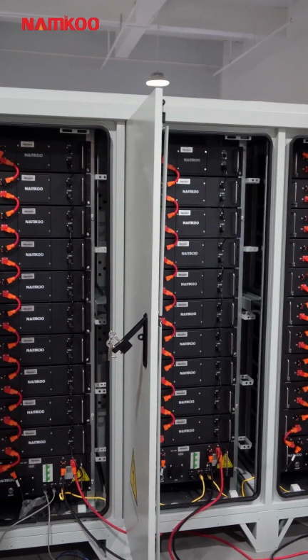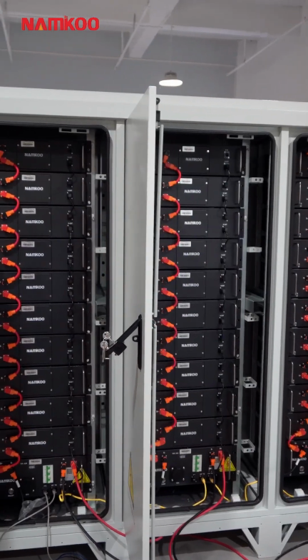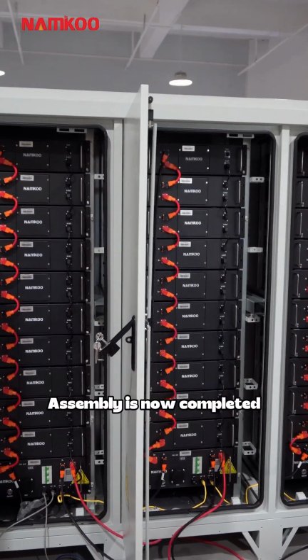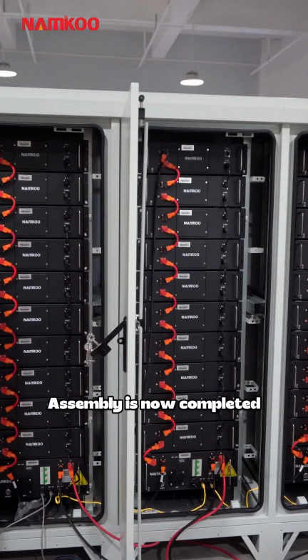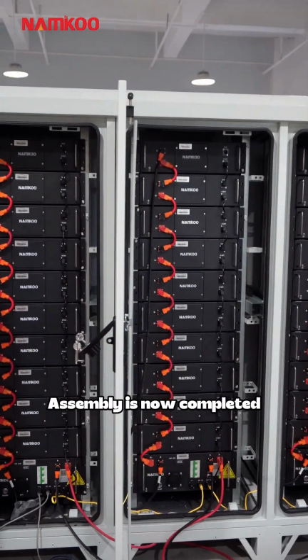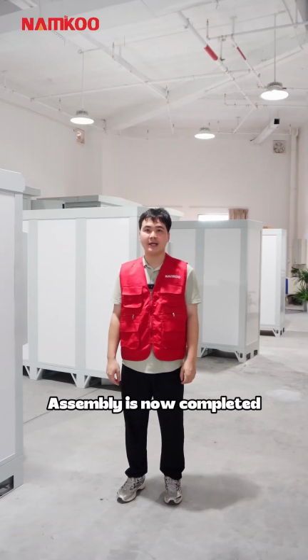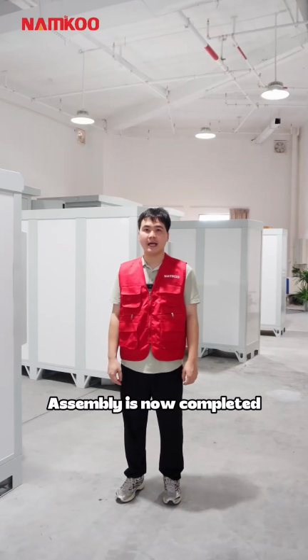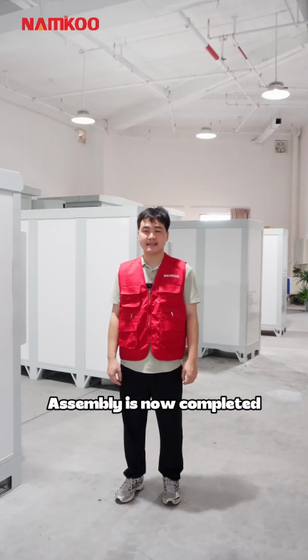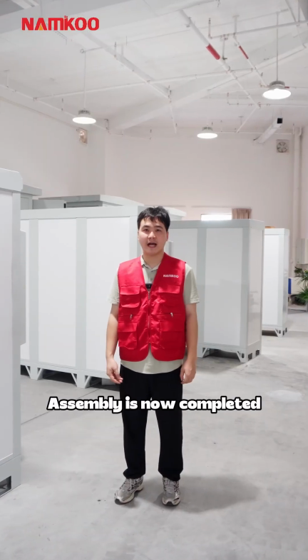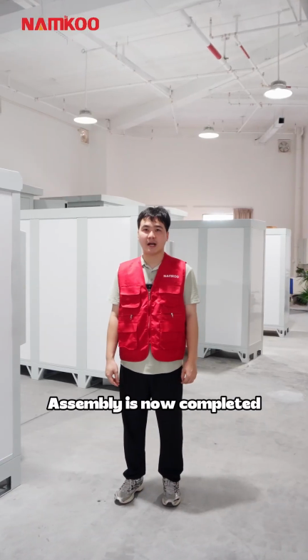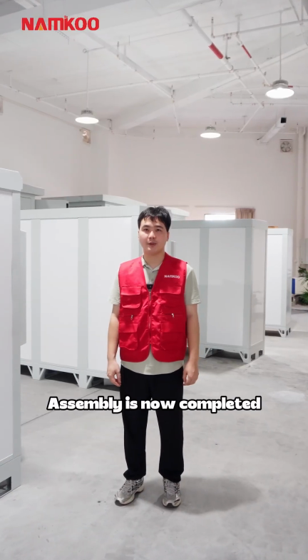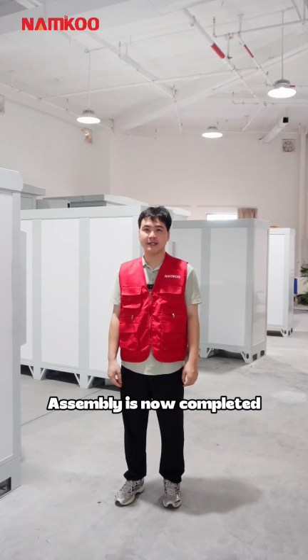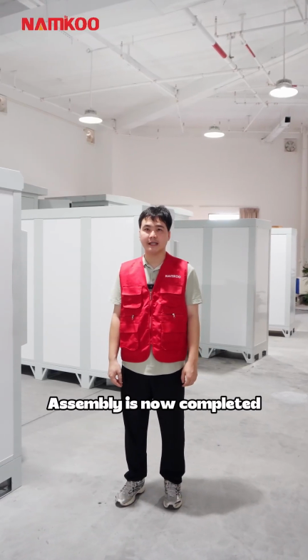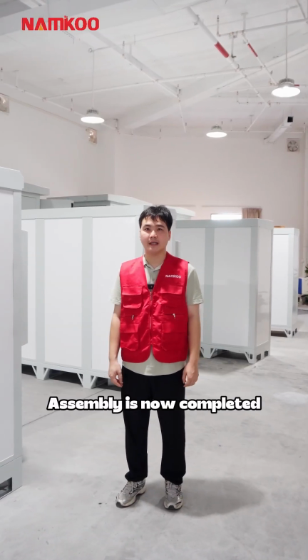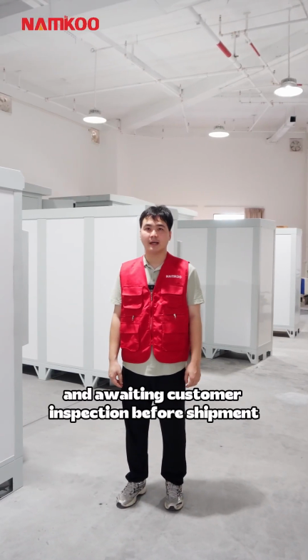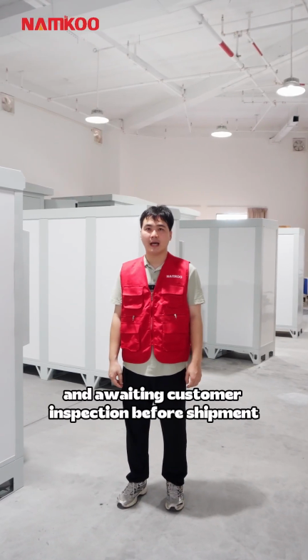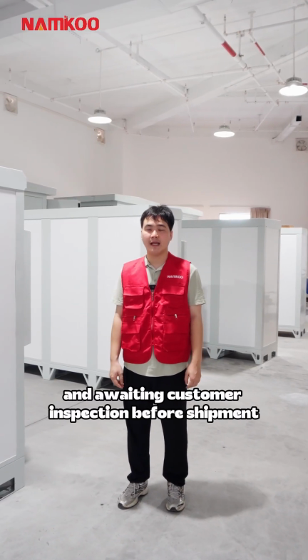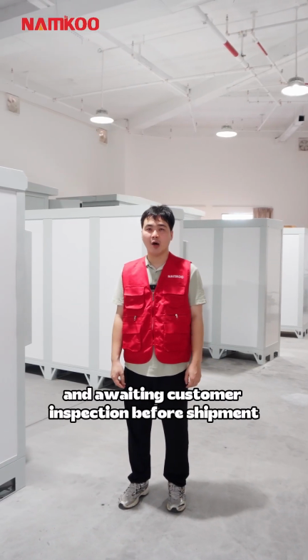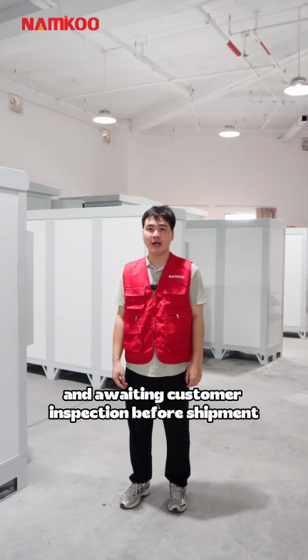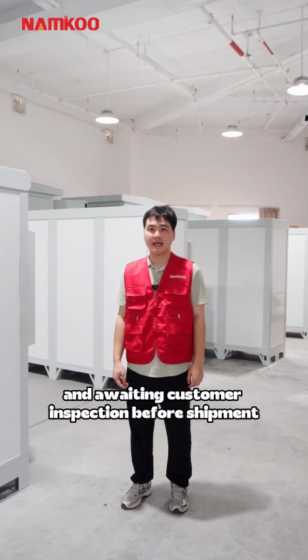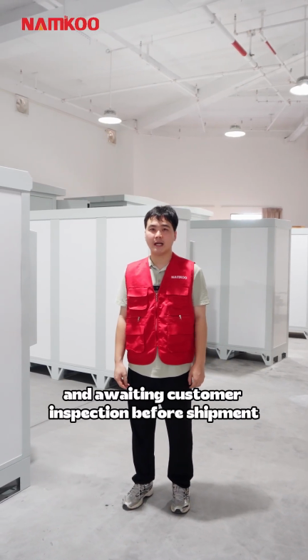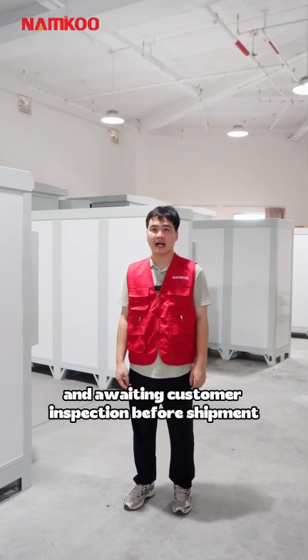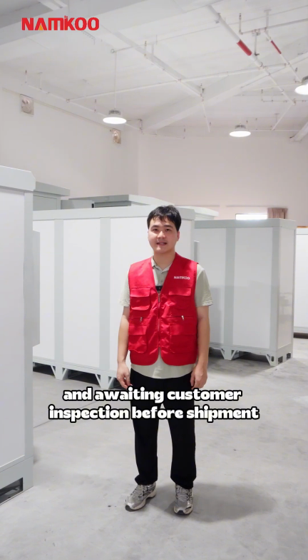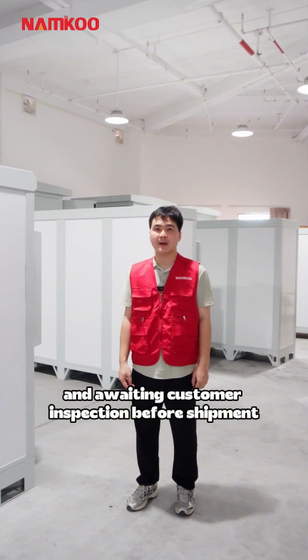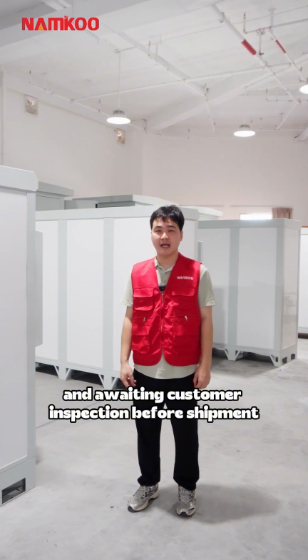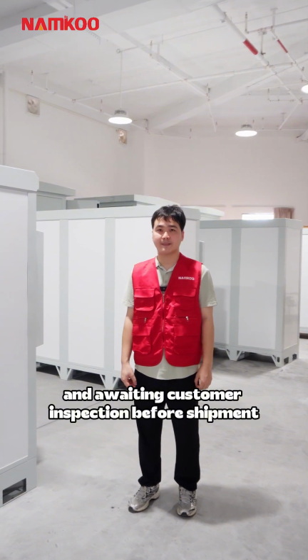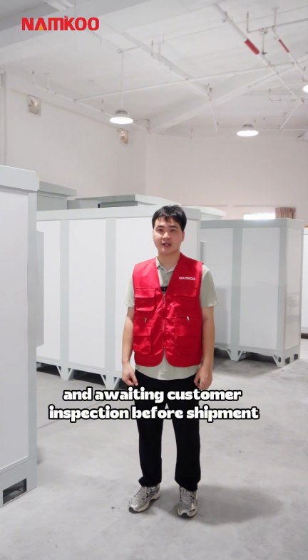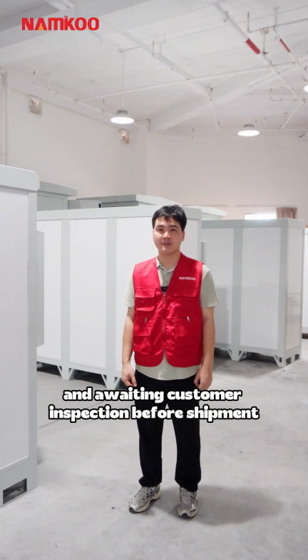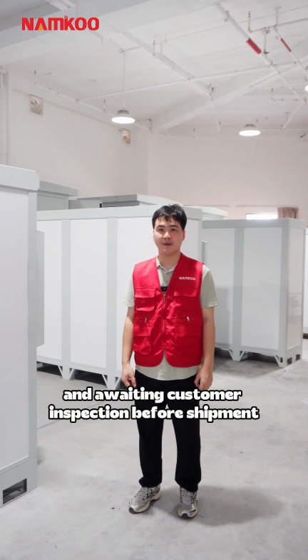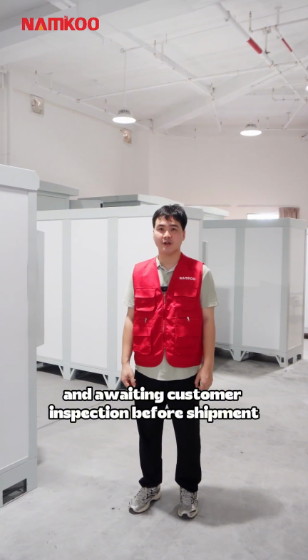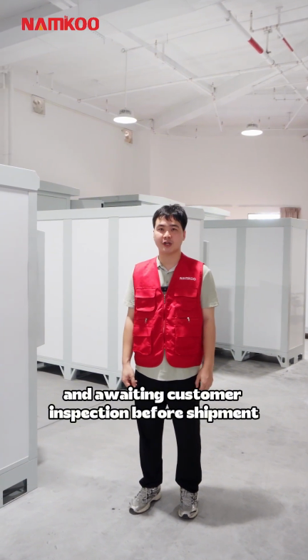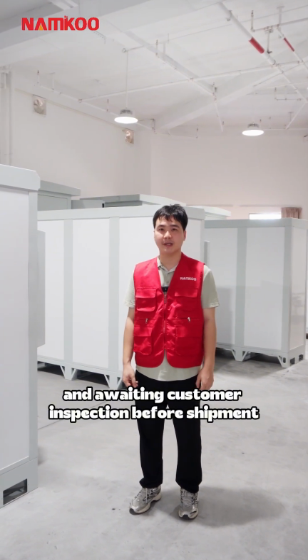Assembly is now completed and awaiting customer inspection before shipment.